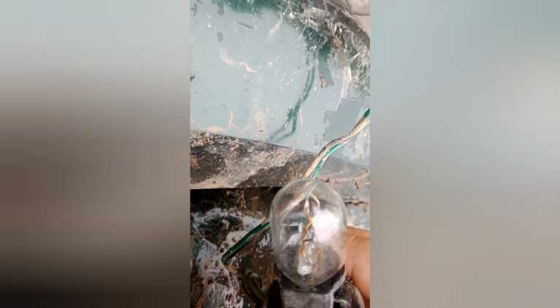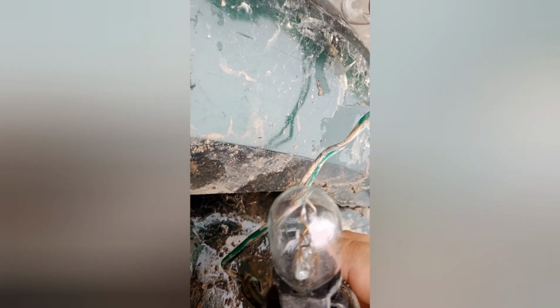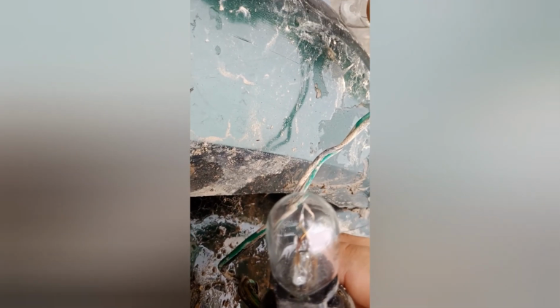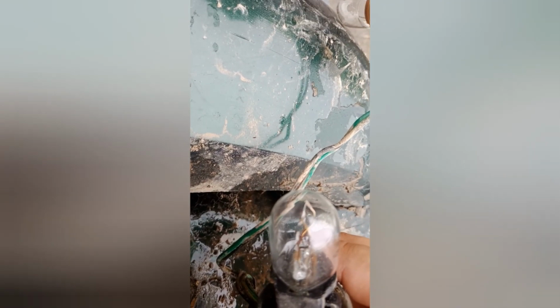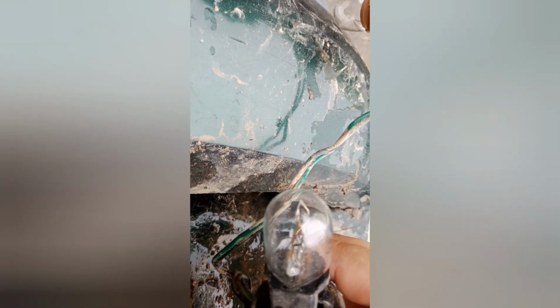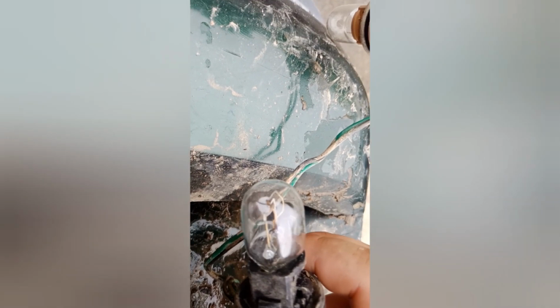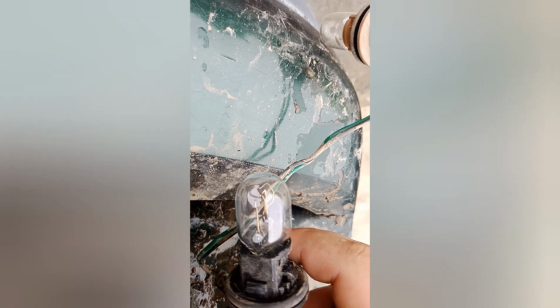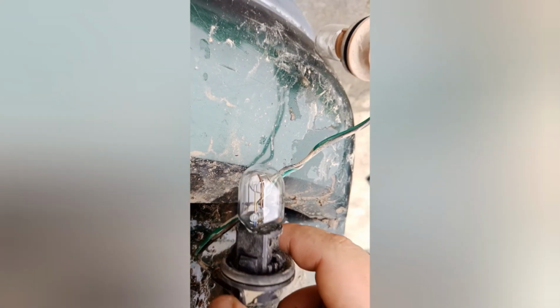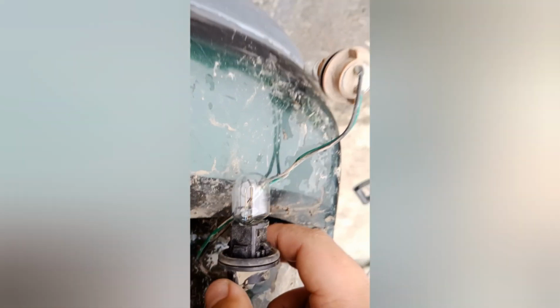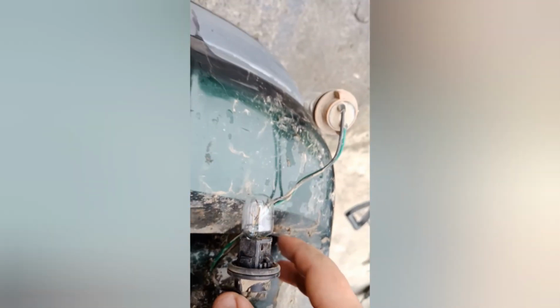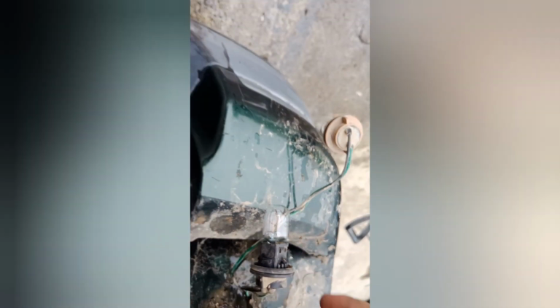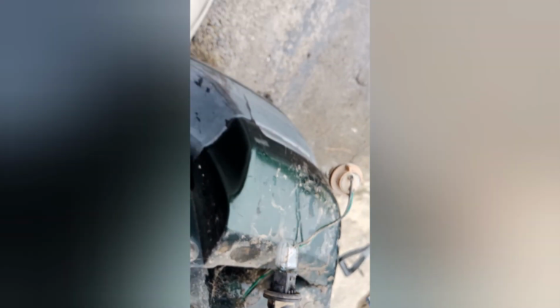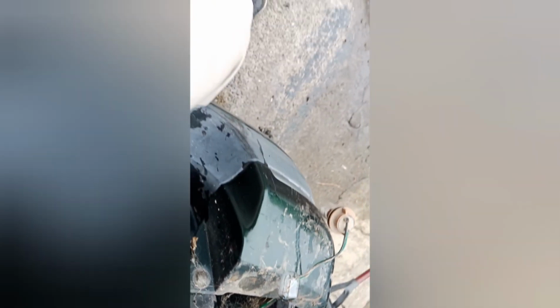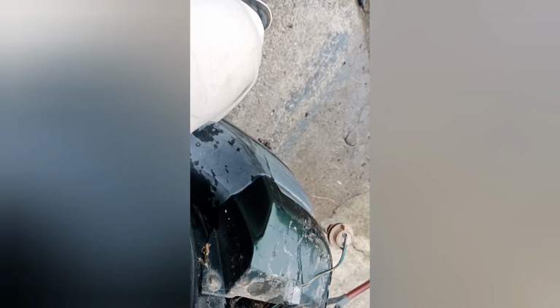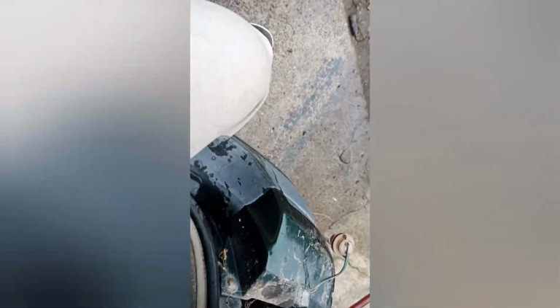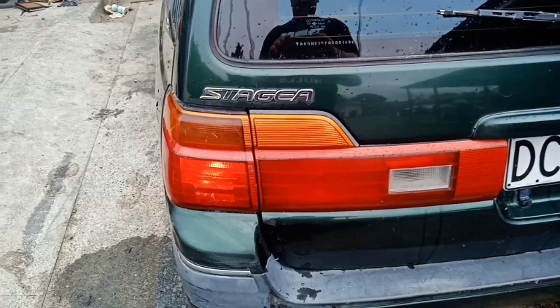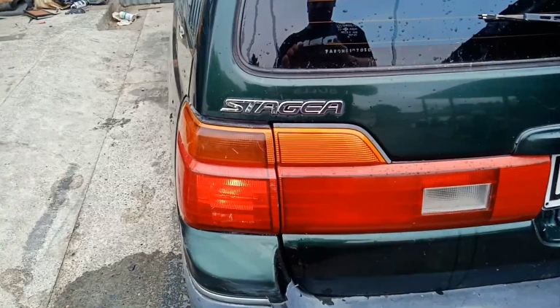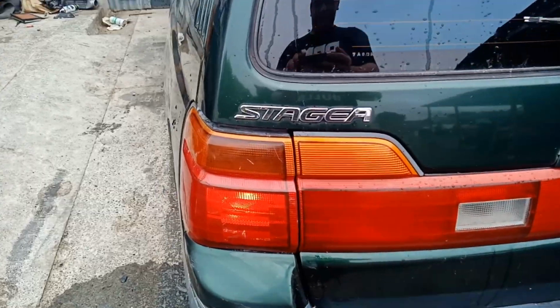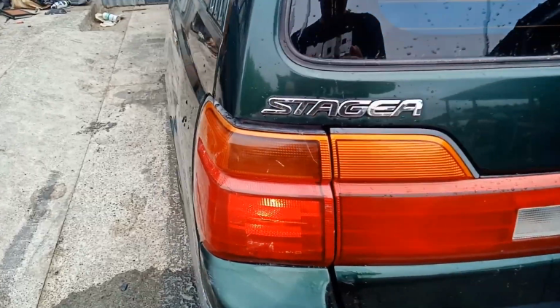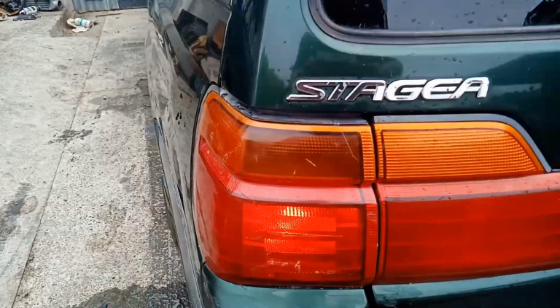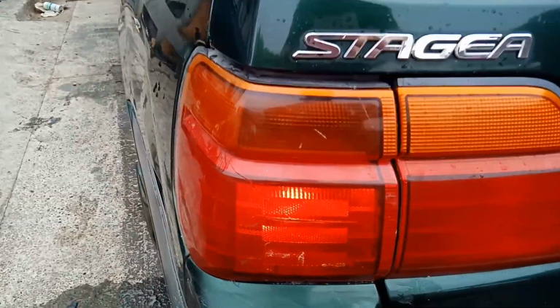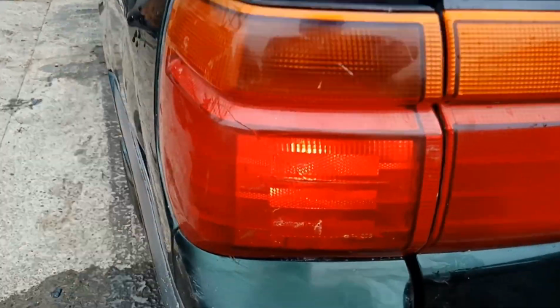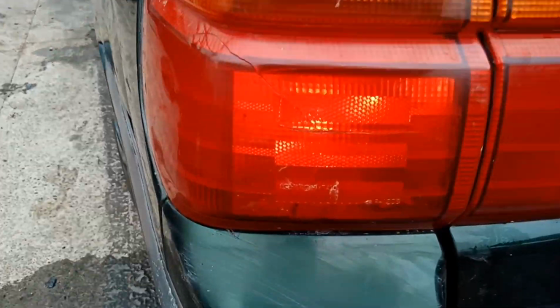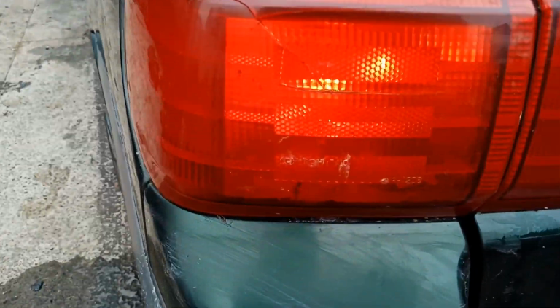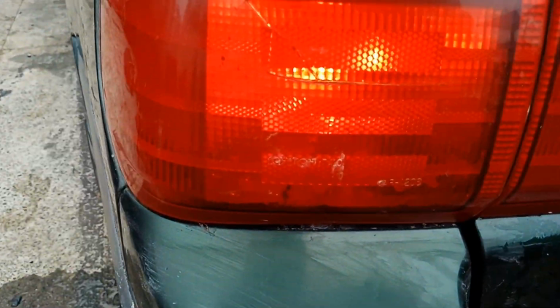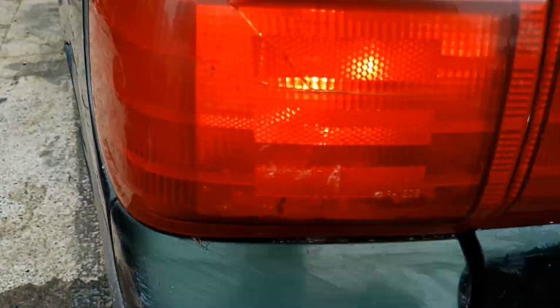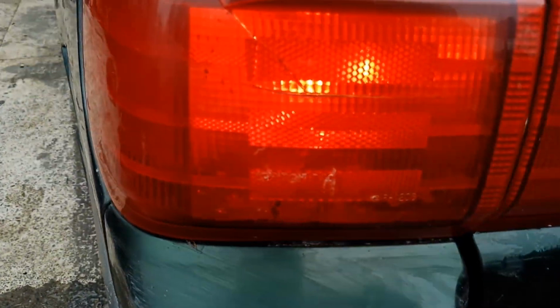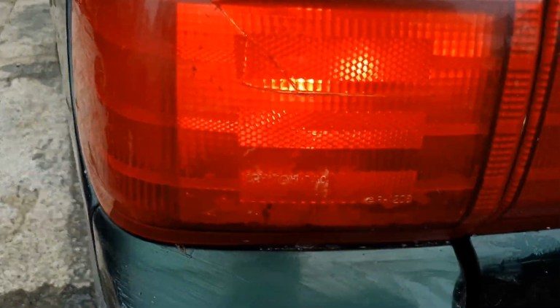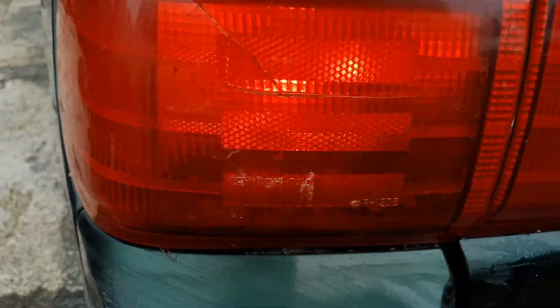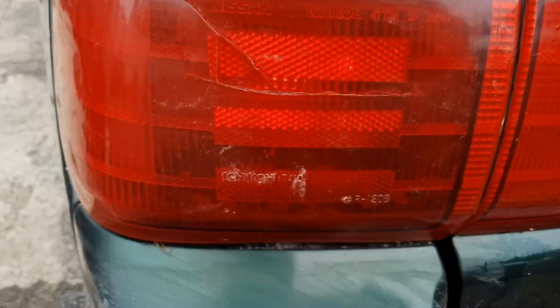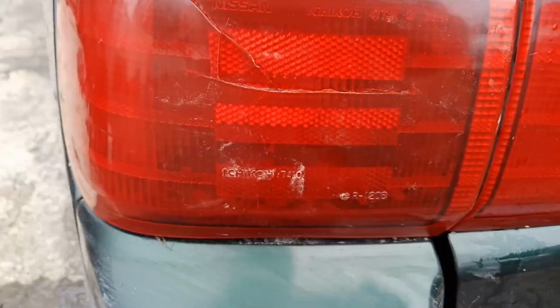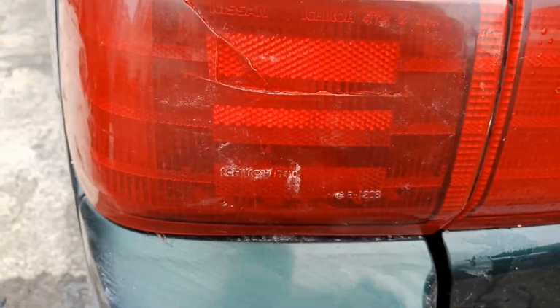Wonderful. There it is — the brake light is now working.